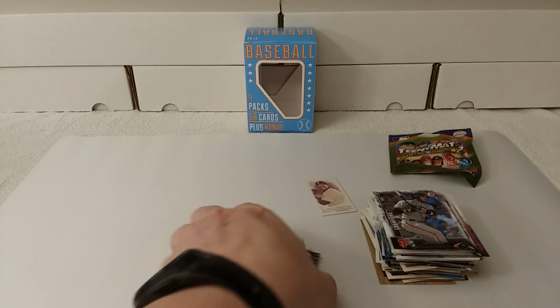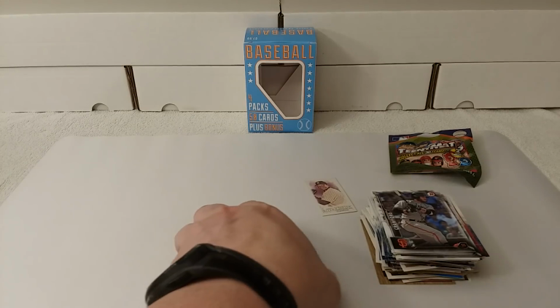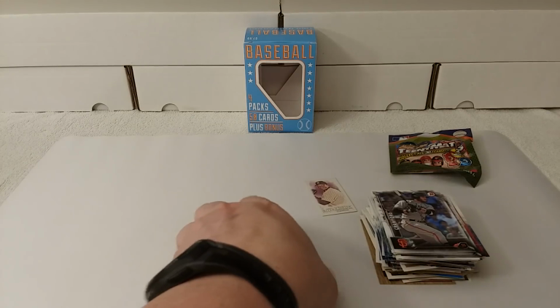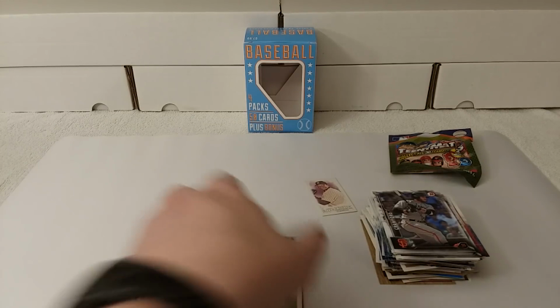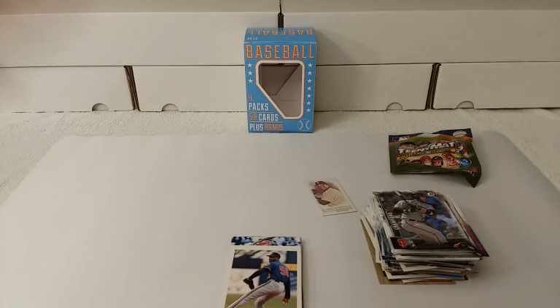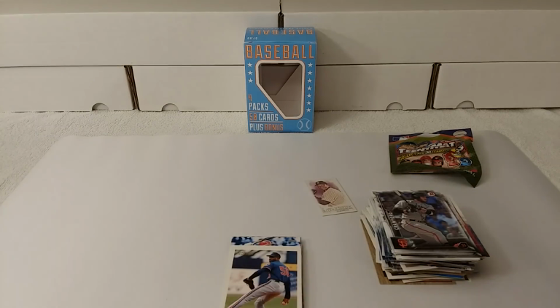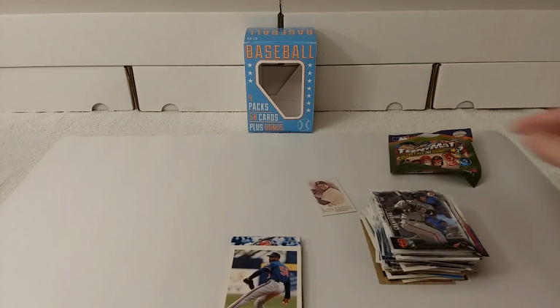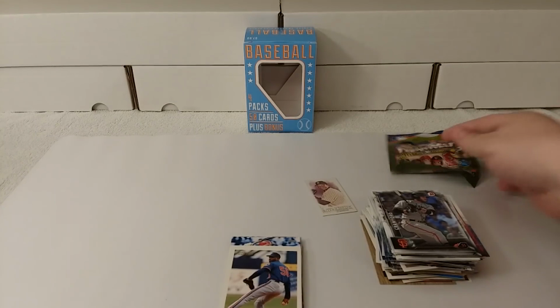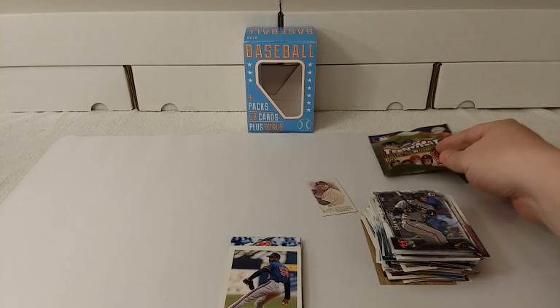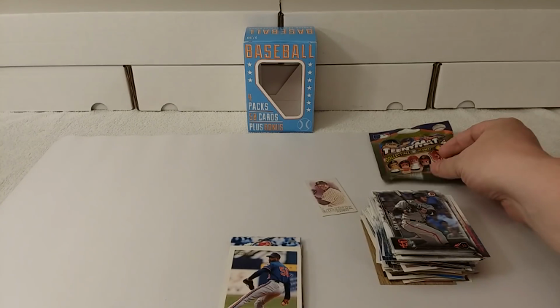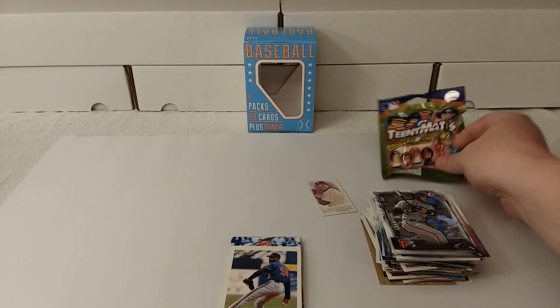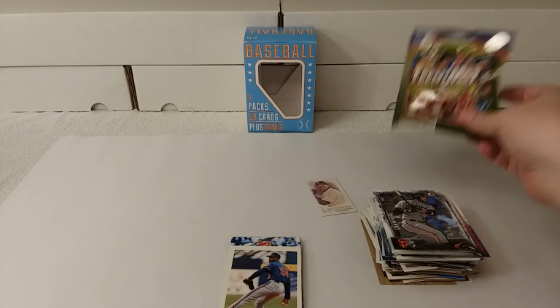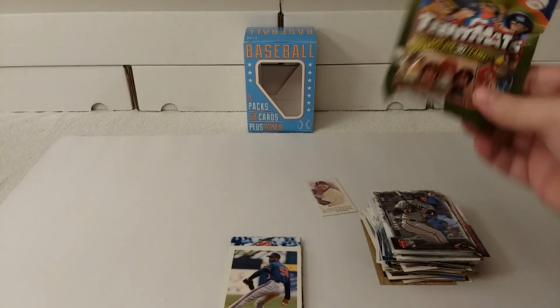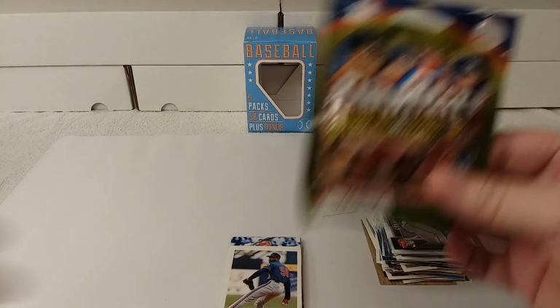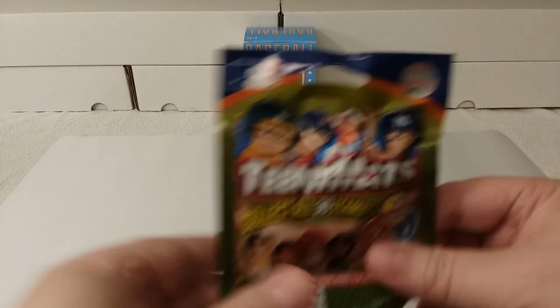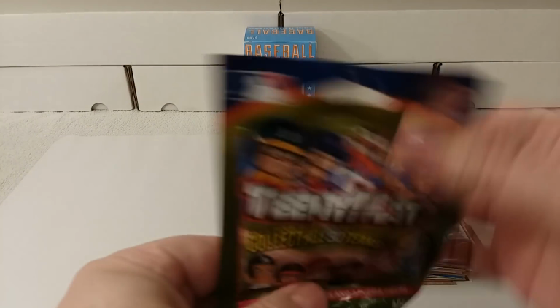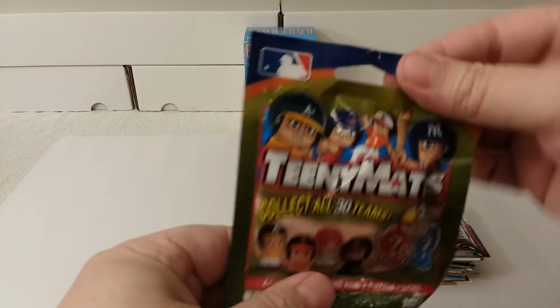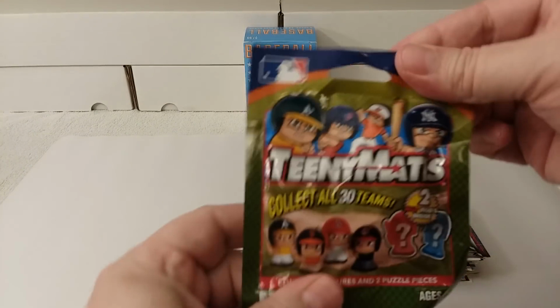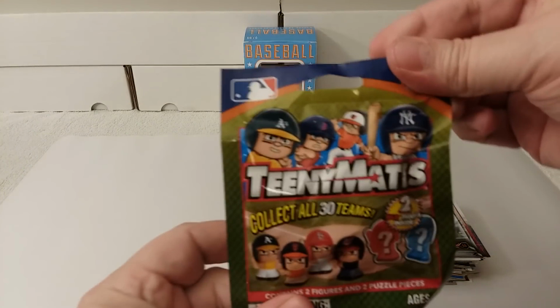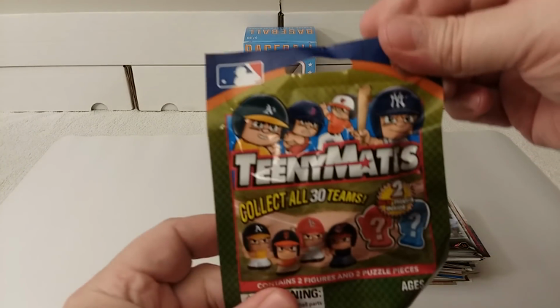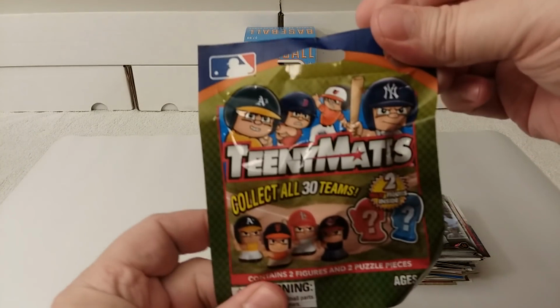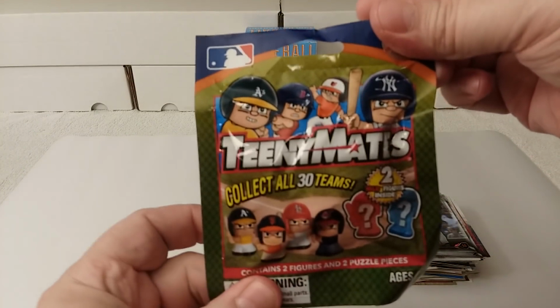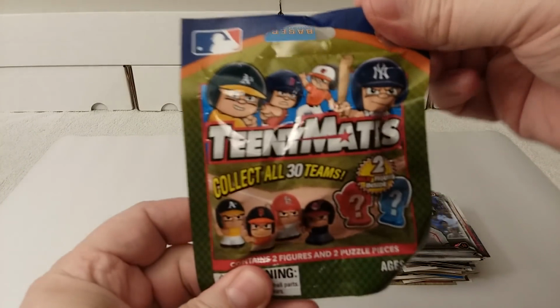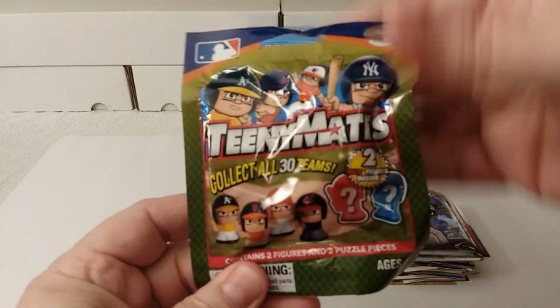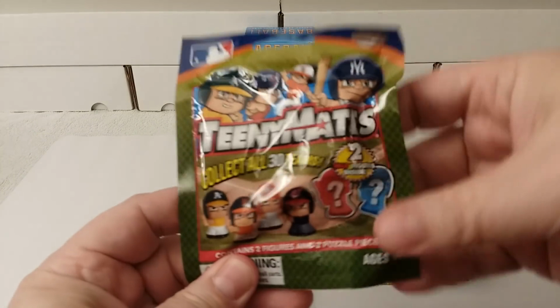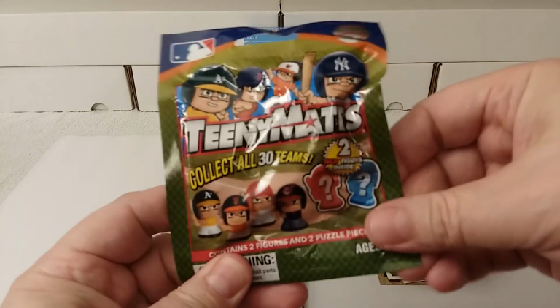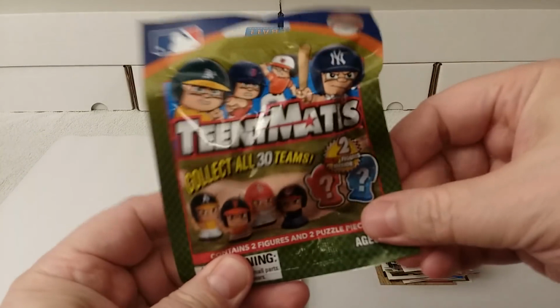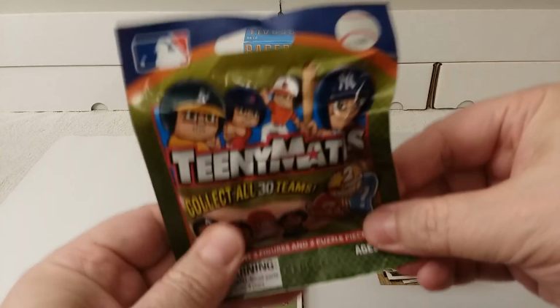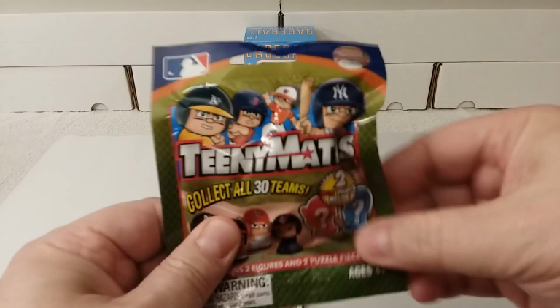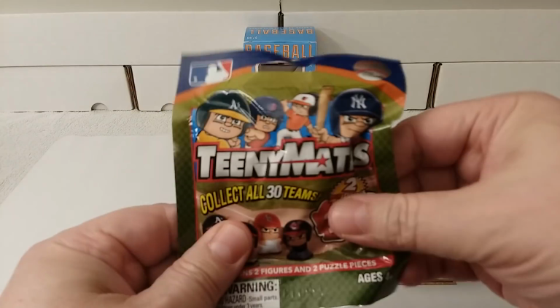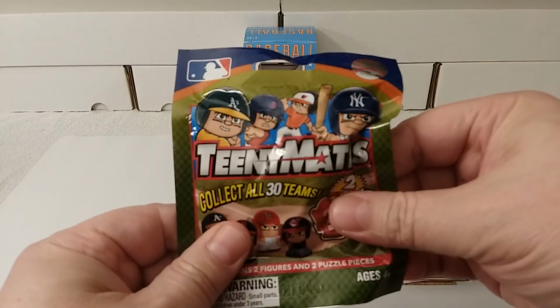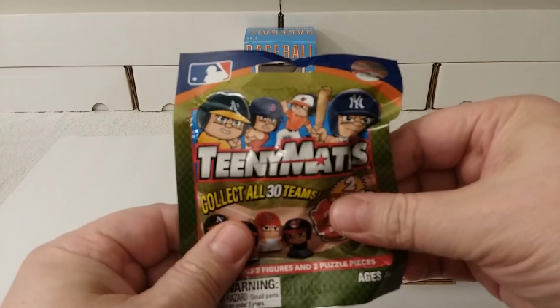So there you go. And of course the teeny mates, which my wife enjoys opening, so I saved that for her.